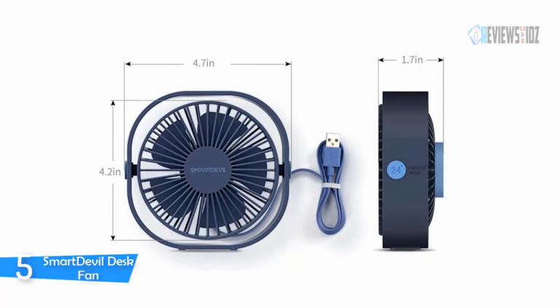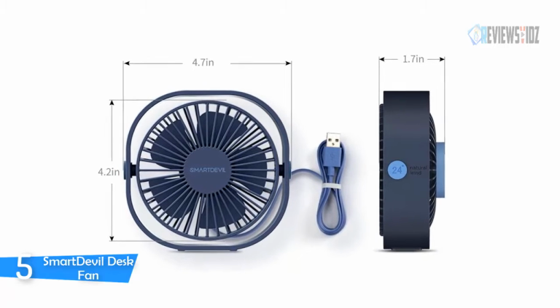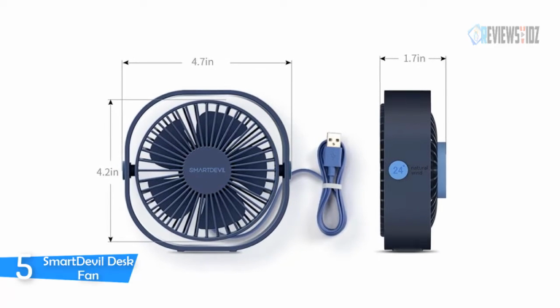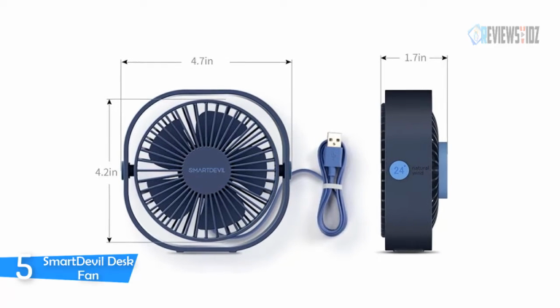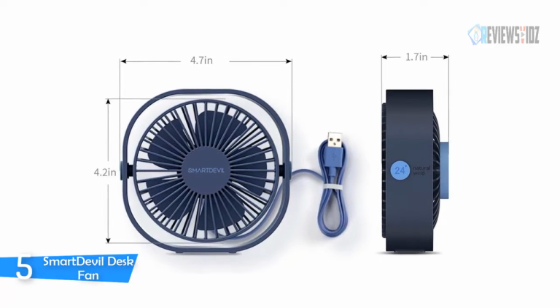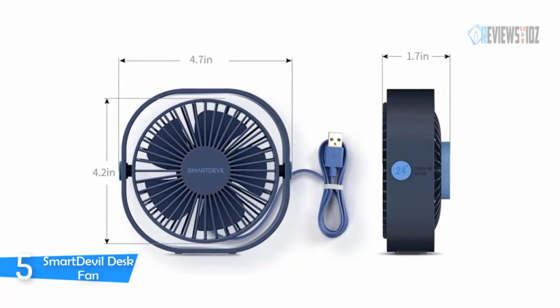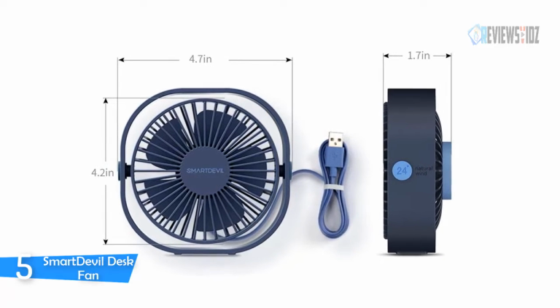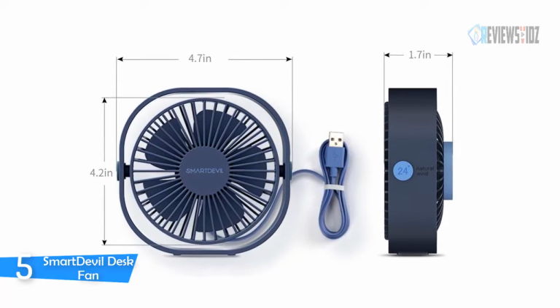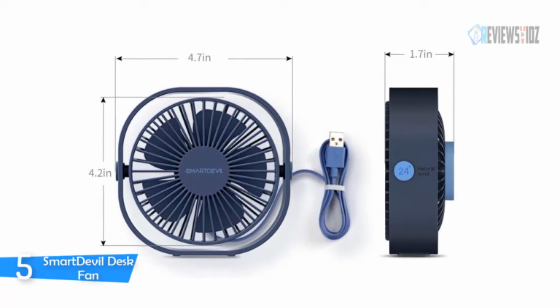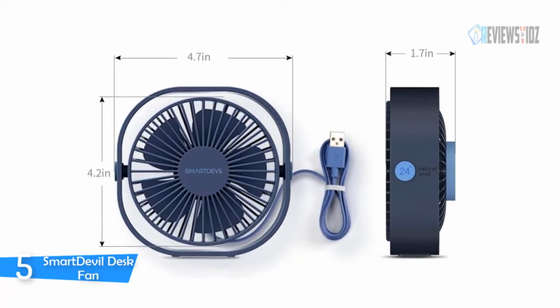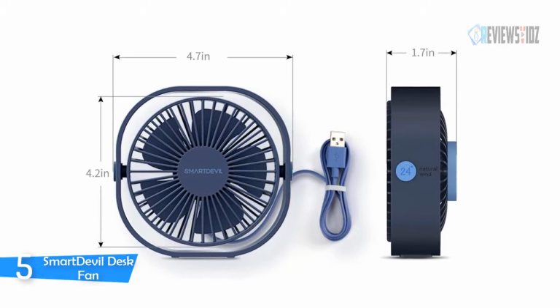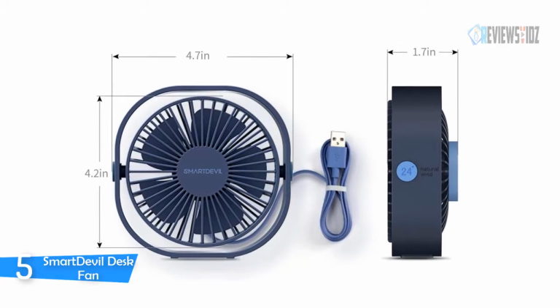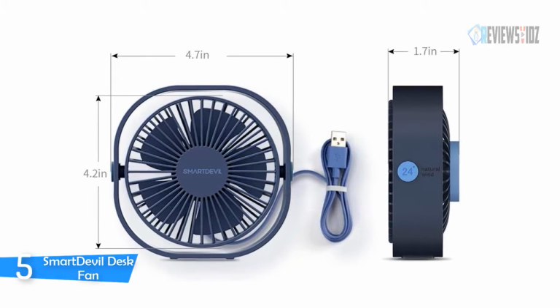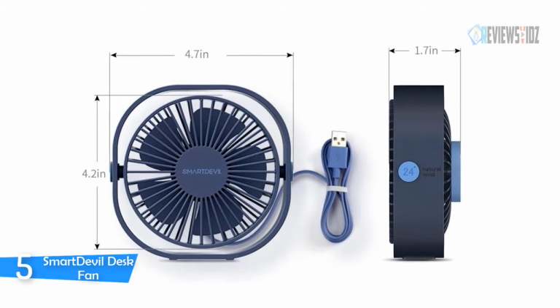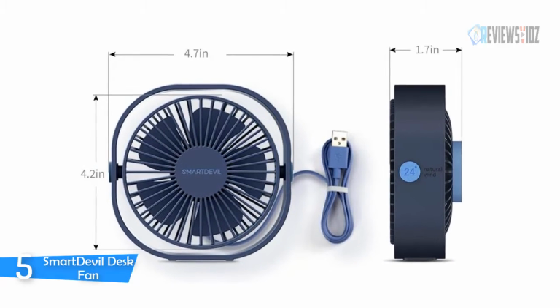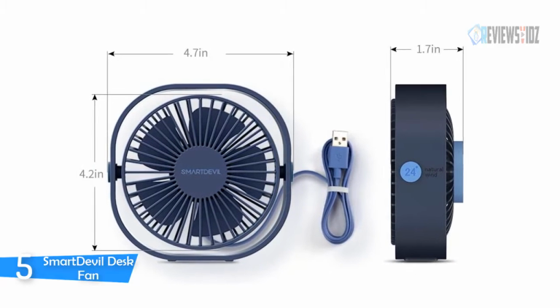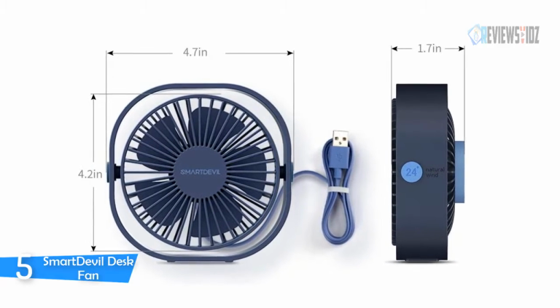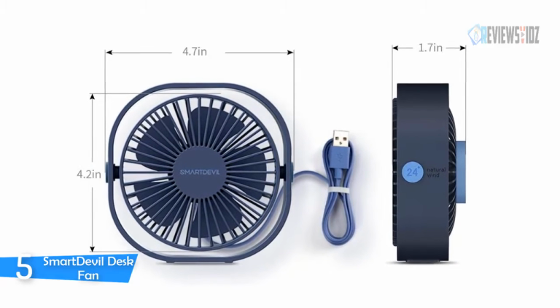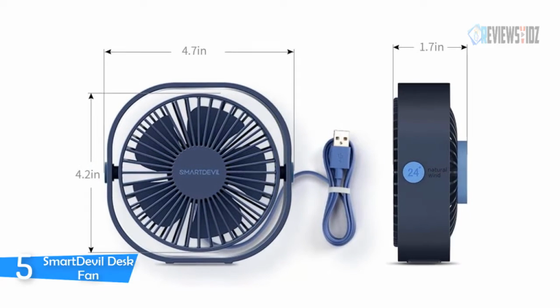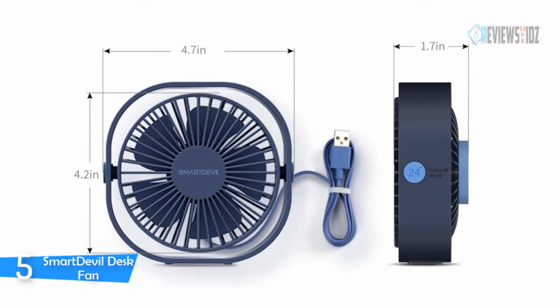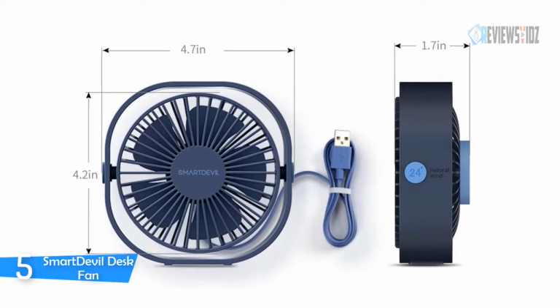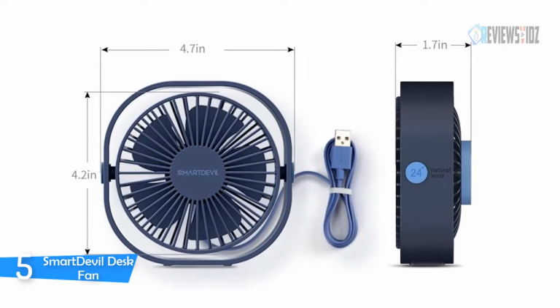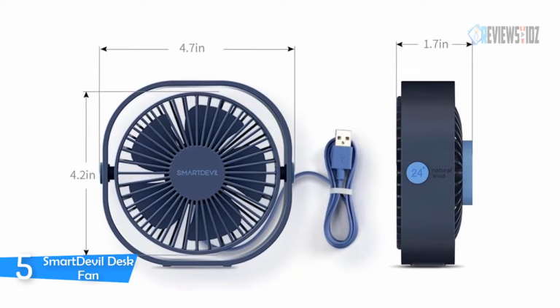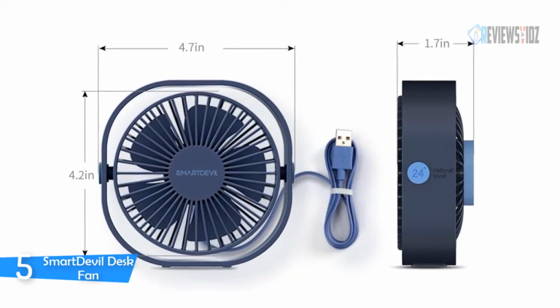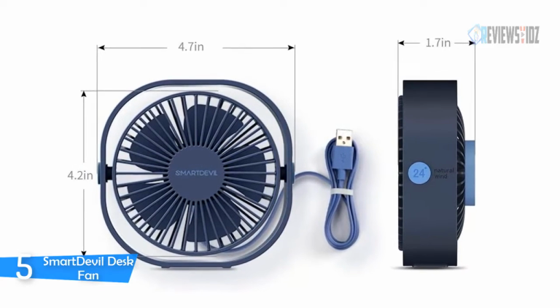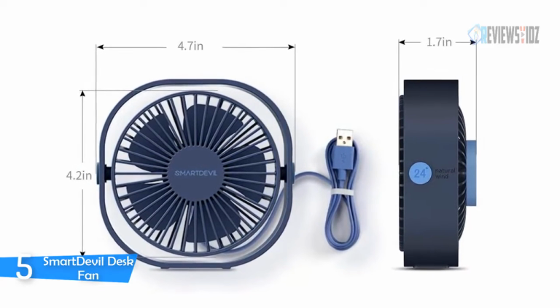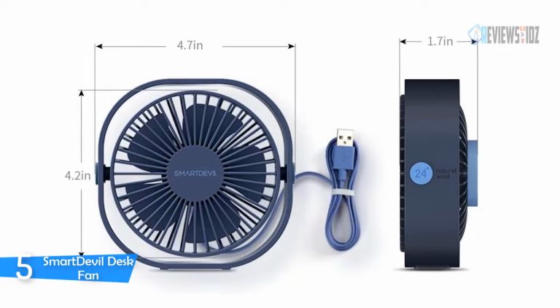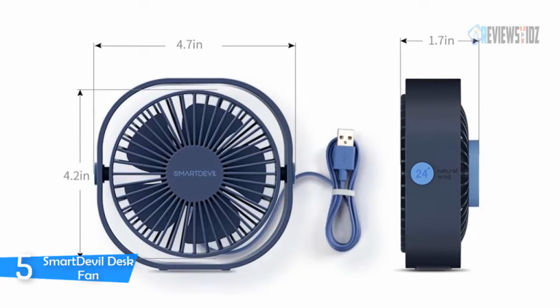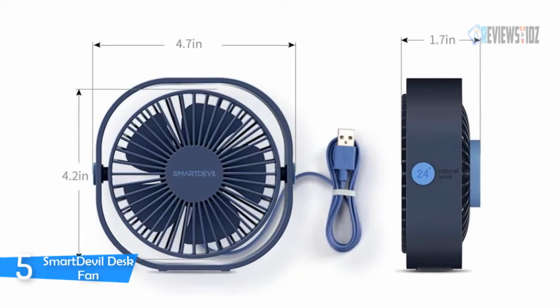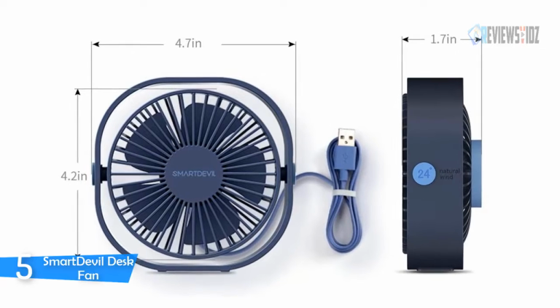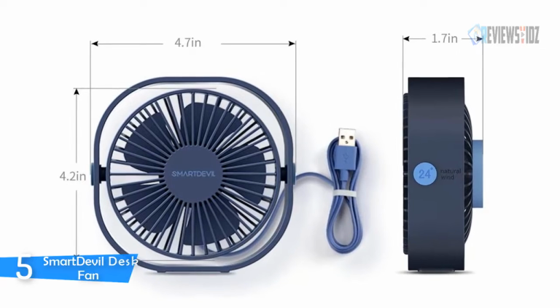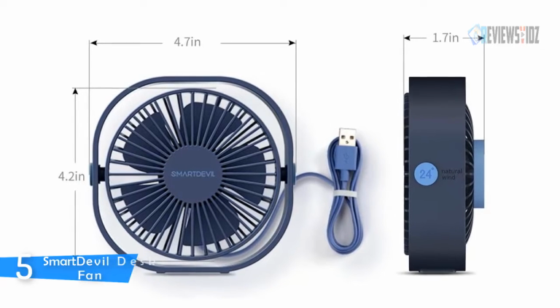The third gear variable speed design provides you more choices in different temperature environments. The size of the fan was very important to me, as well as the power, and this fan is the ultimate for you.